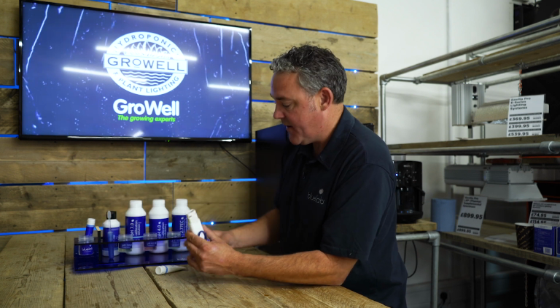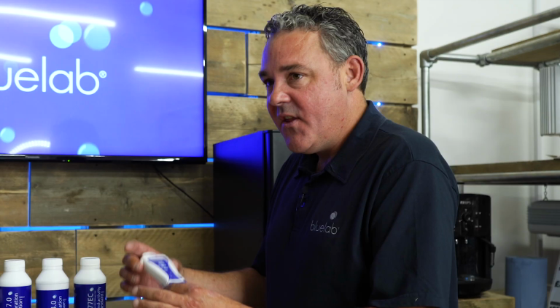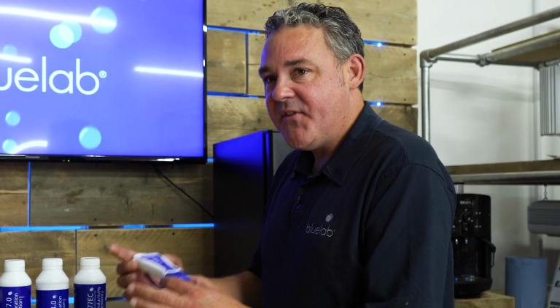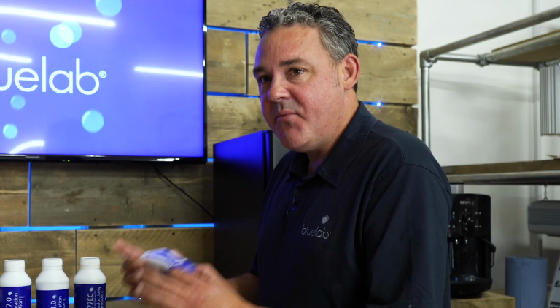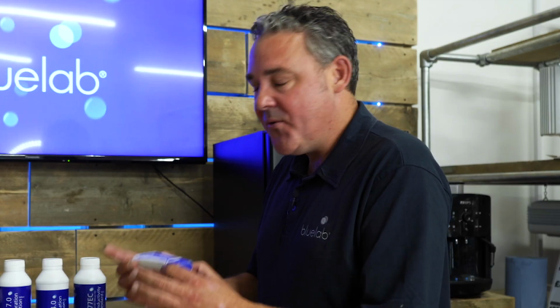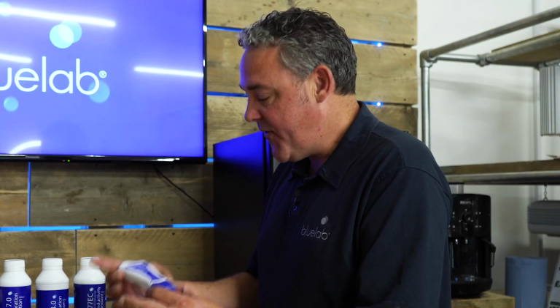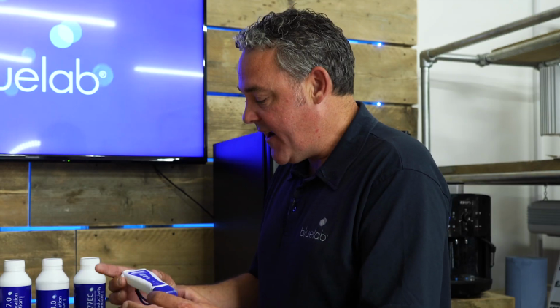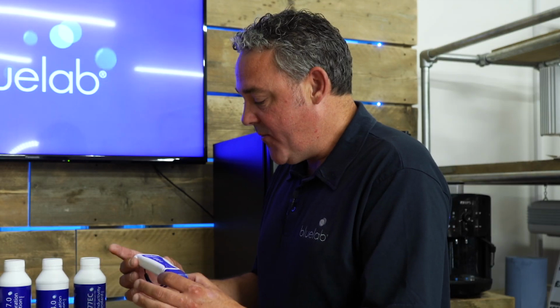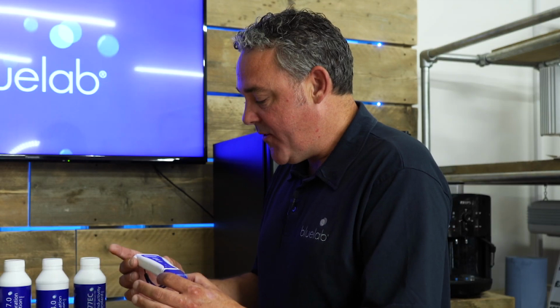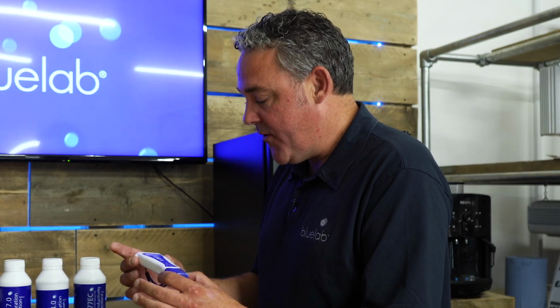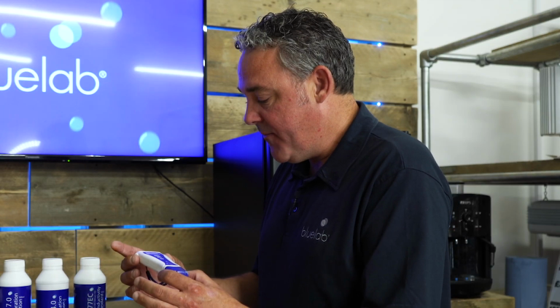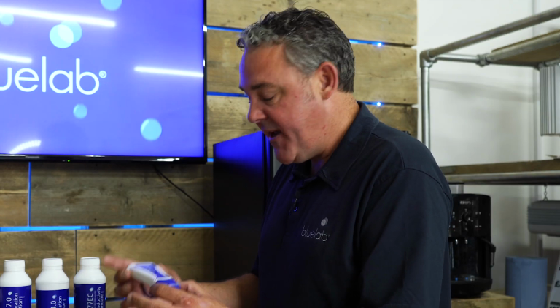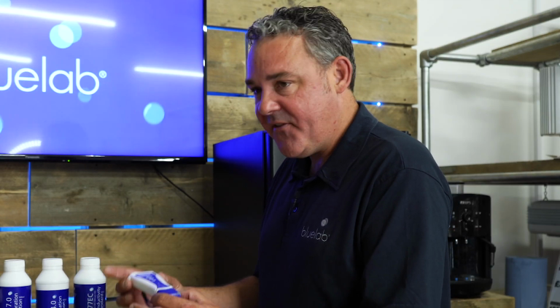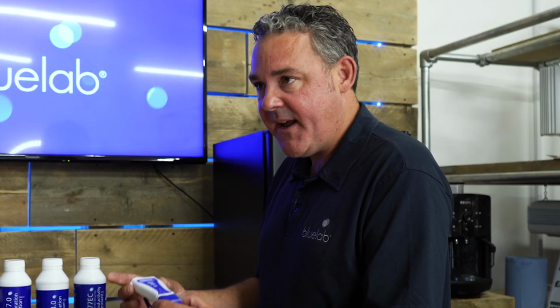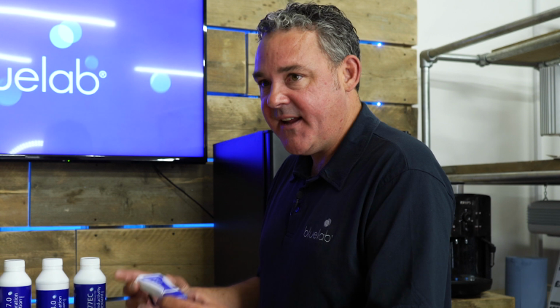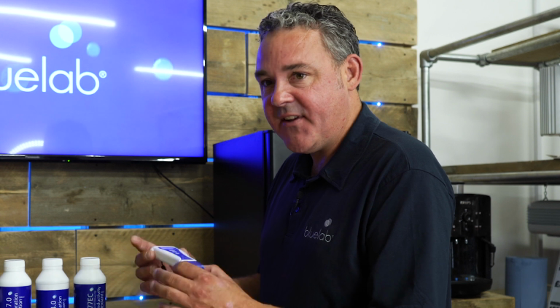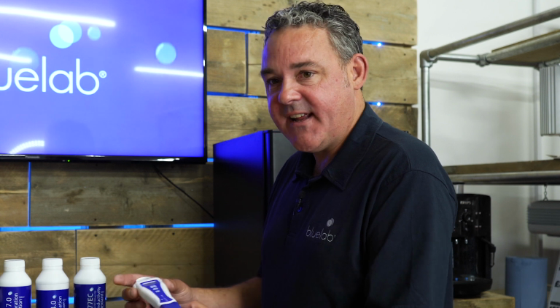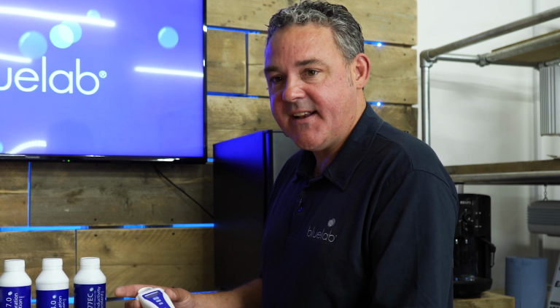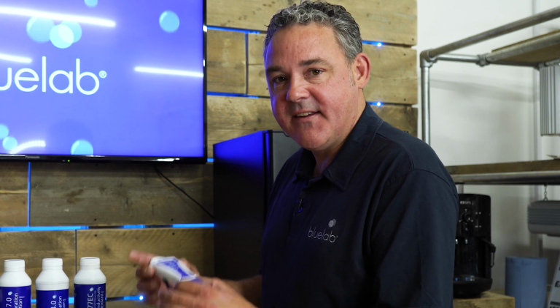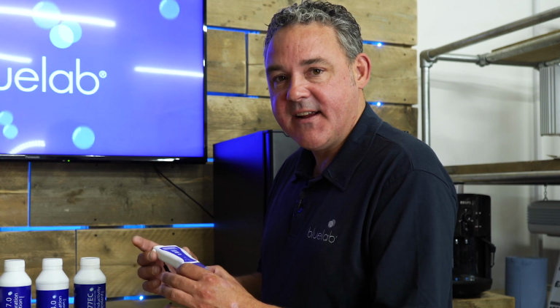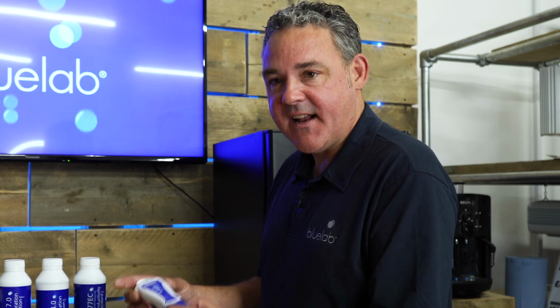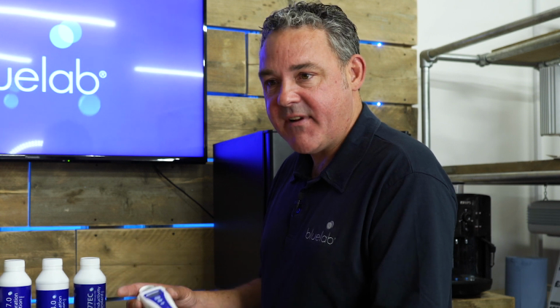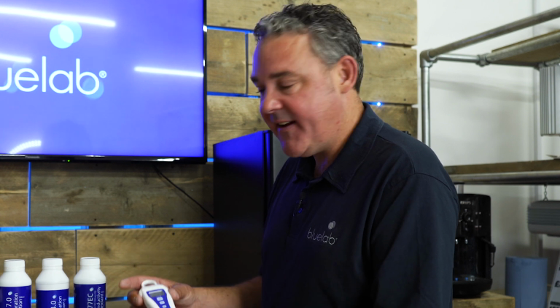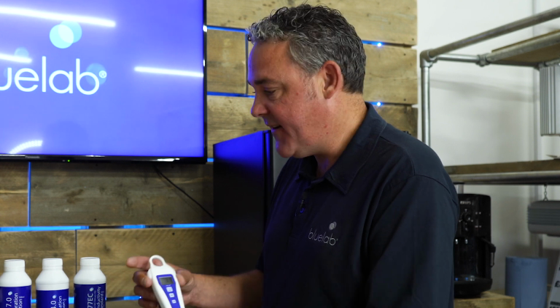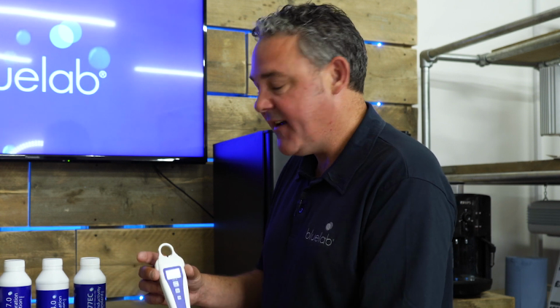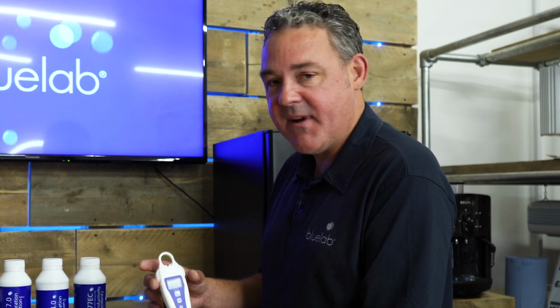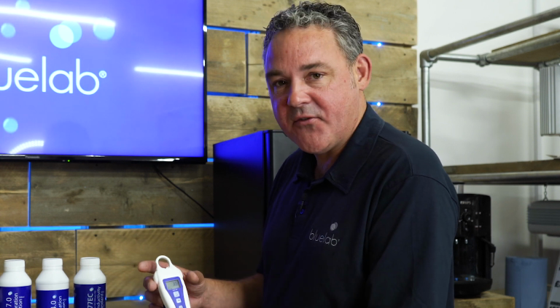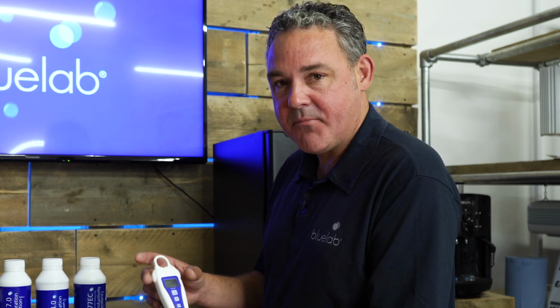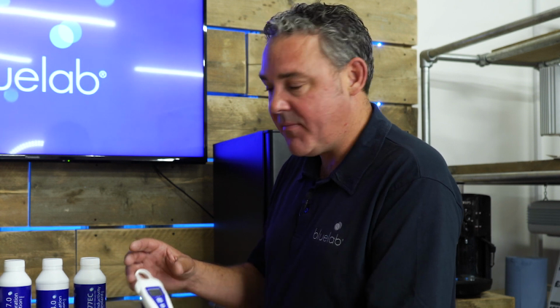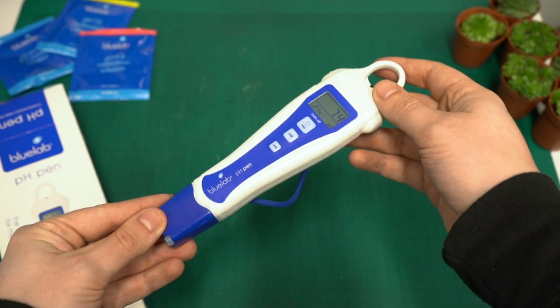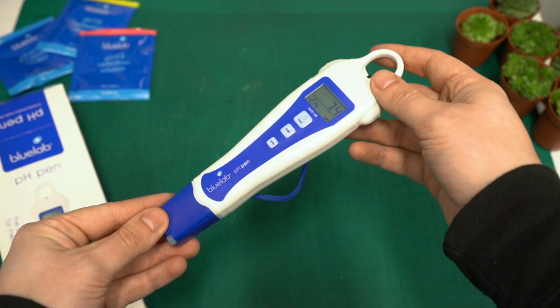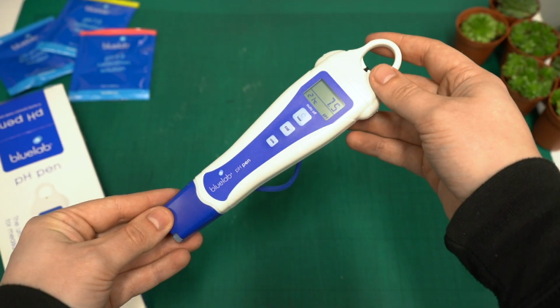The most important thing with your pH pen is to clean it, calibrate it, and make sure it's properly hydrated.